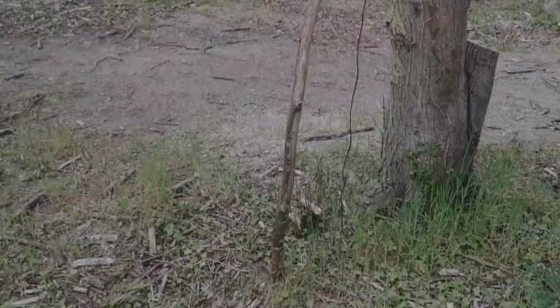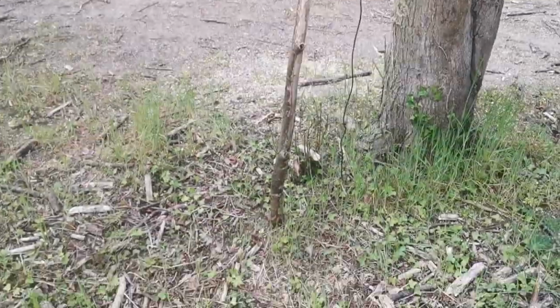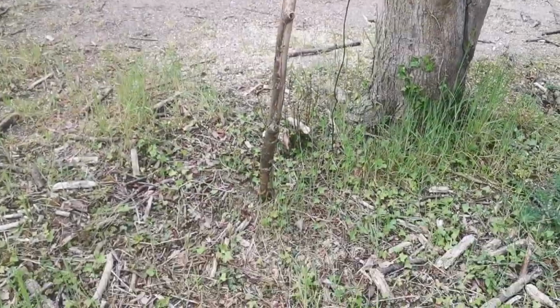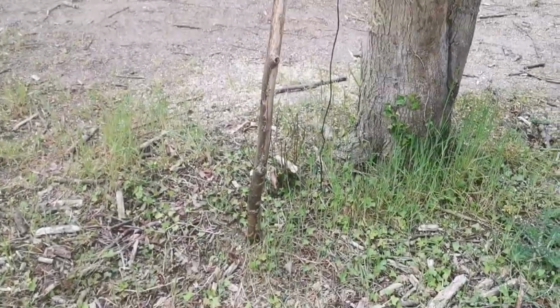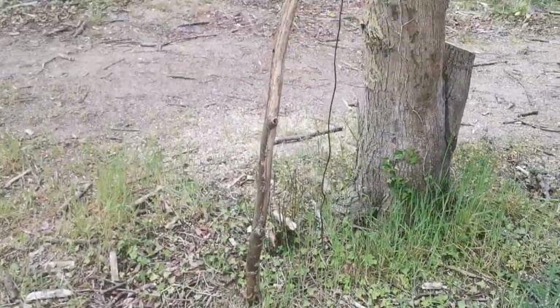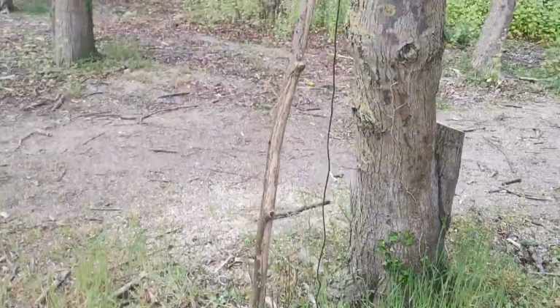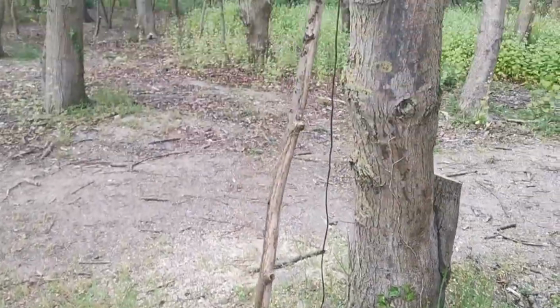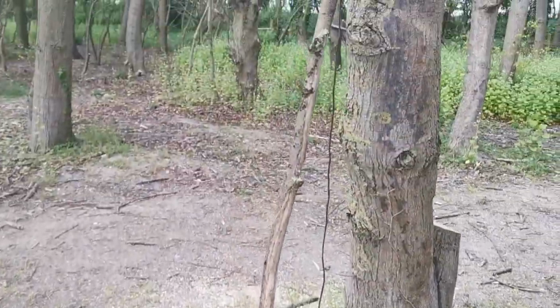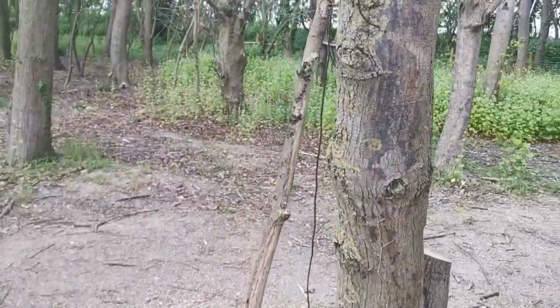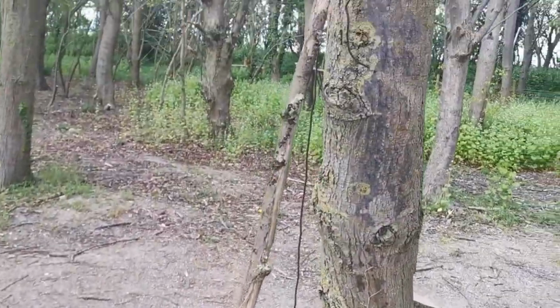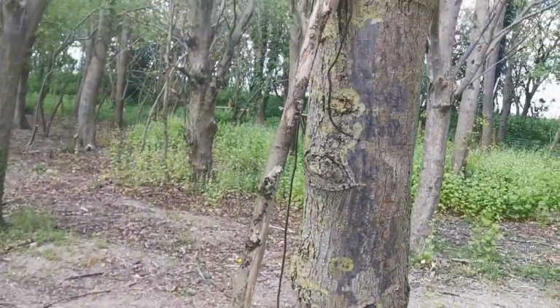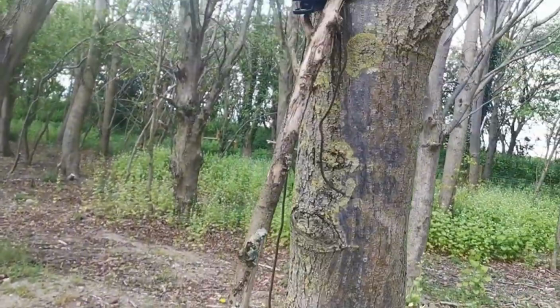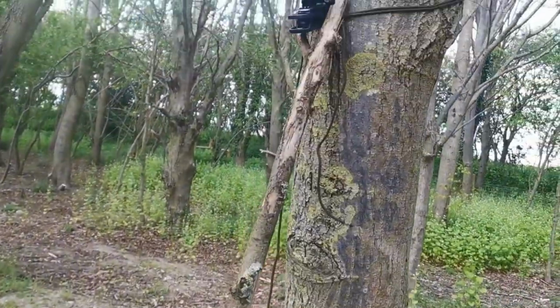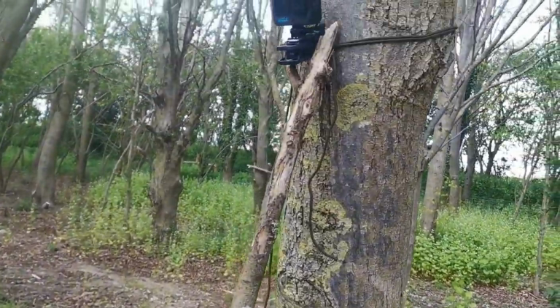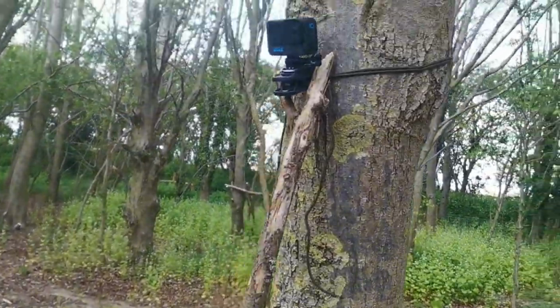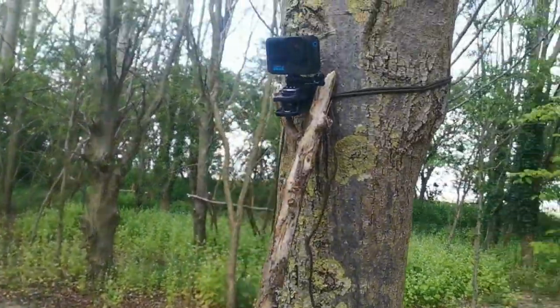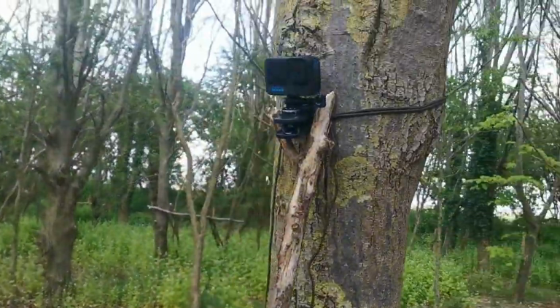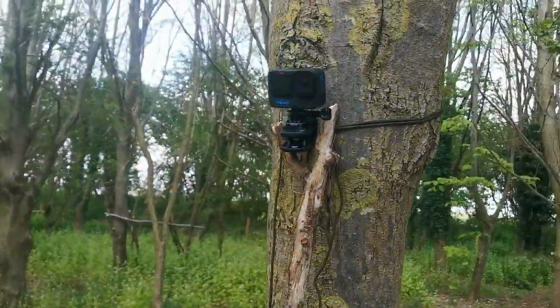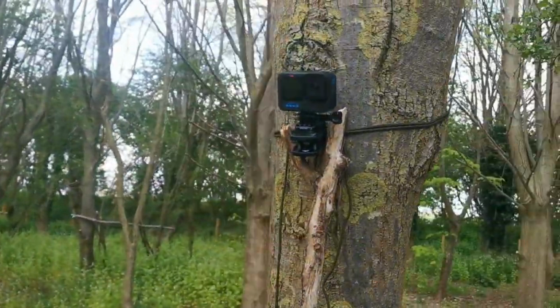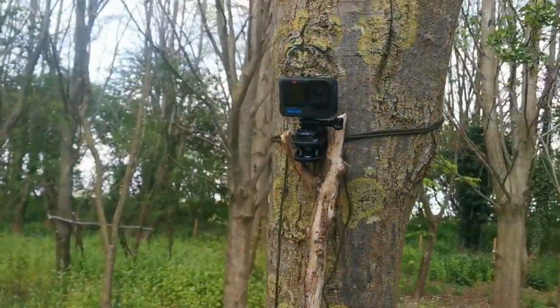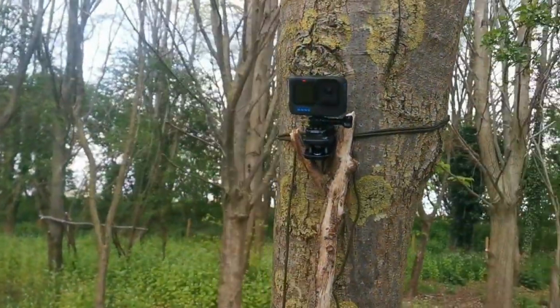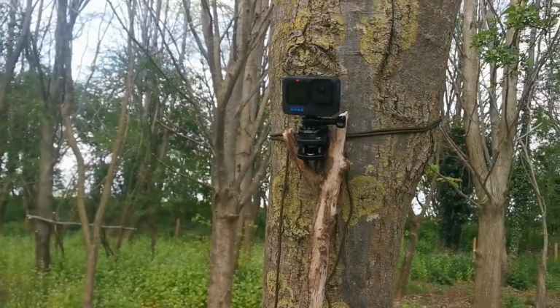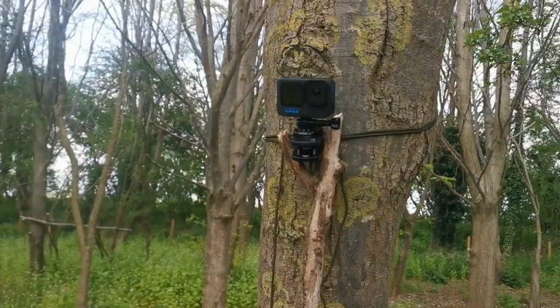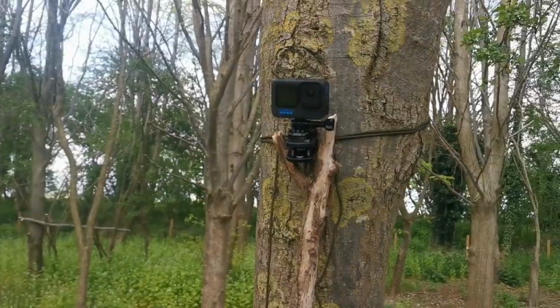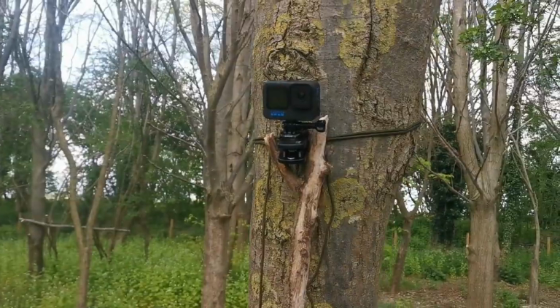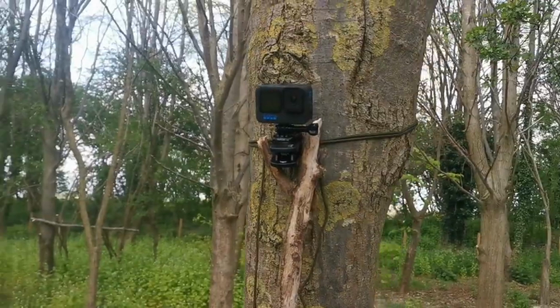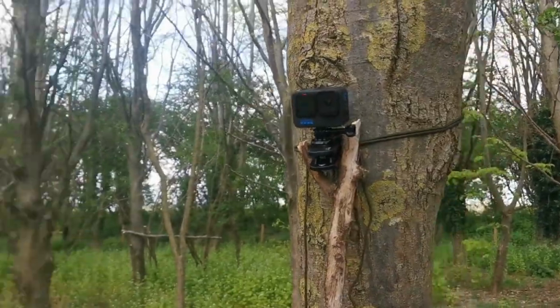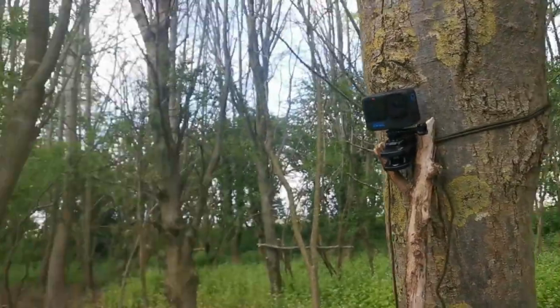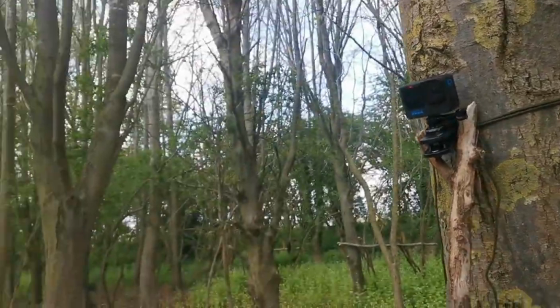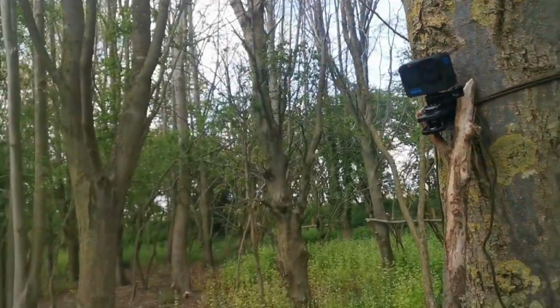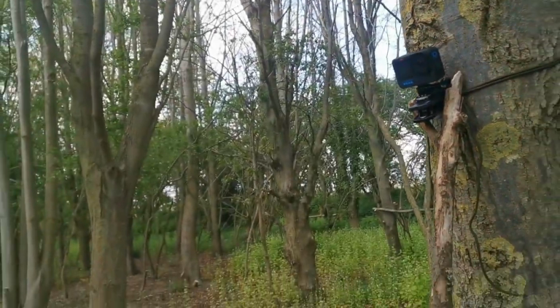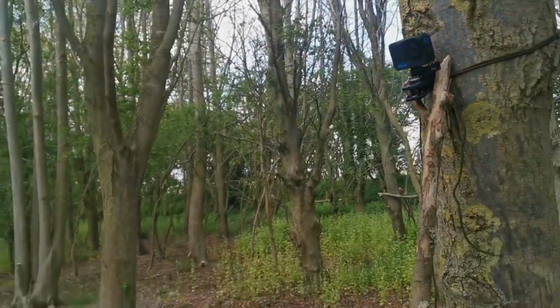This is our genius makeshift camera stand. We're really bushcrafting today.